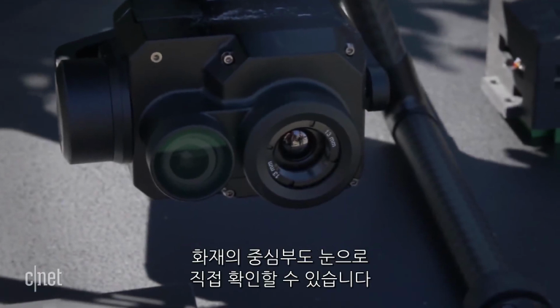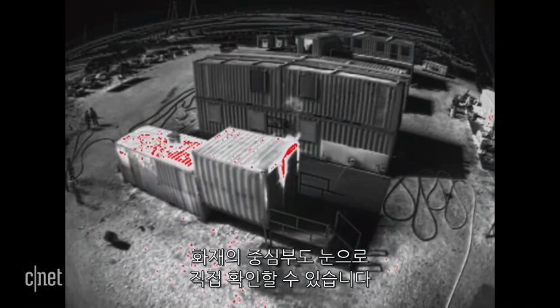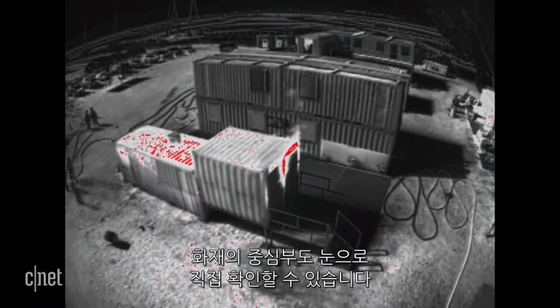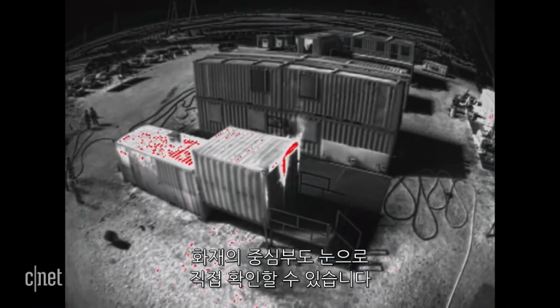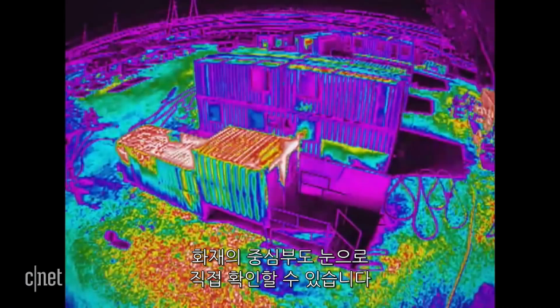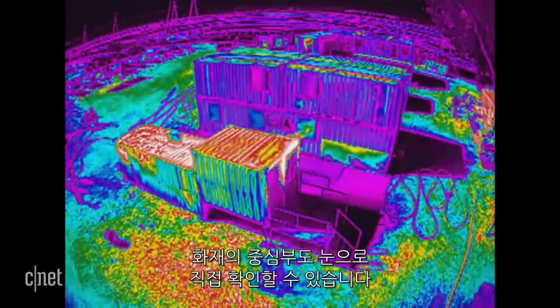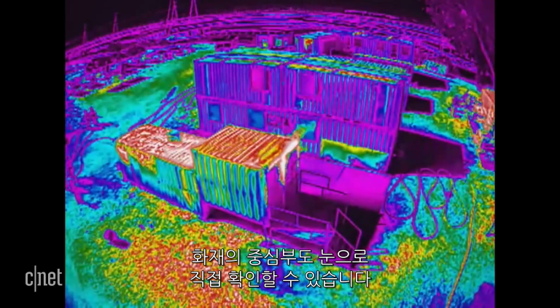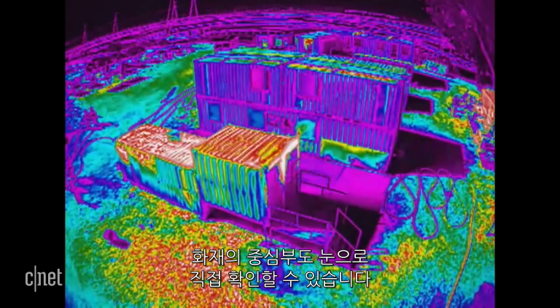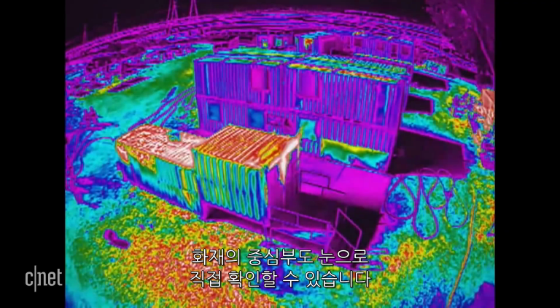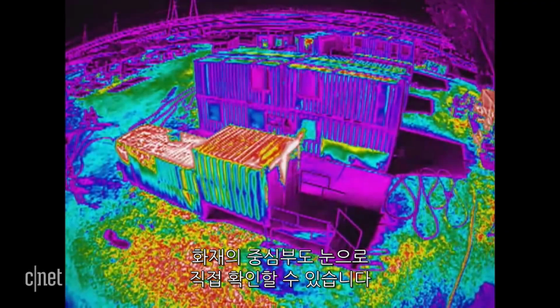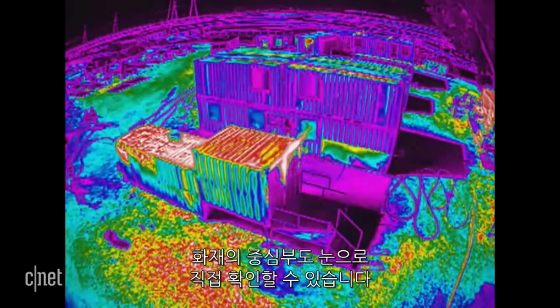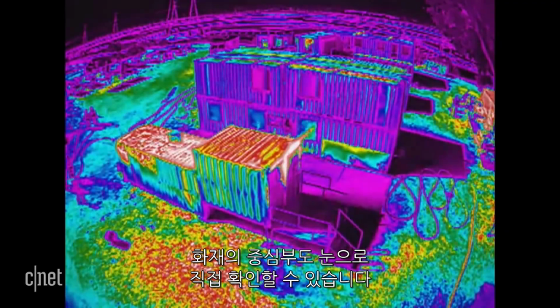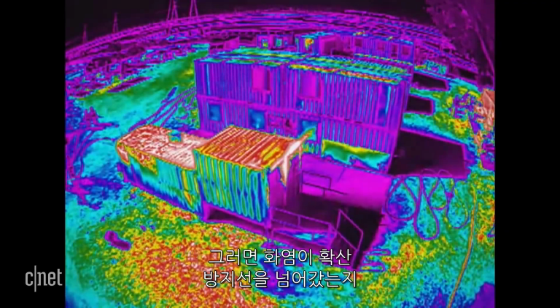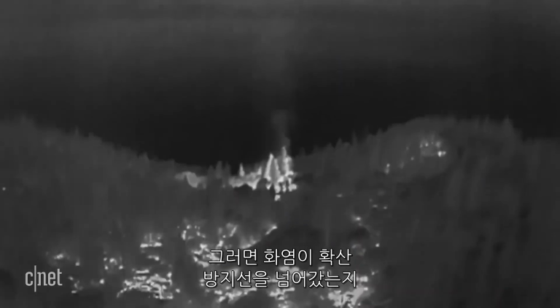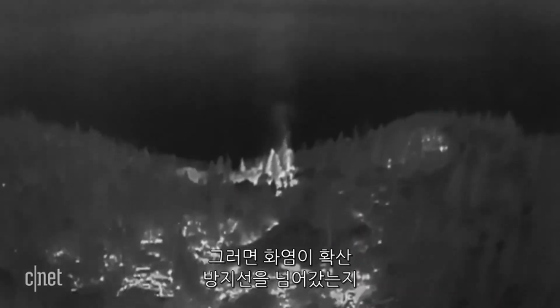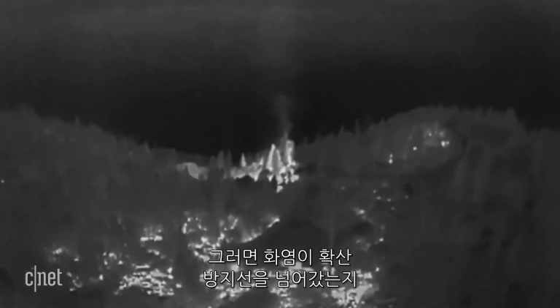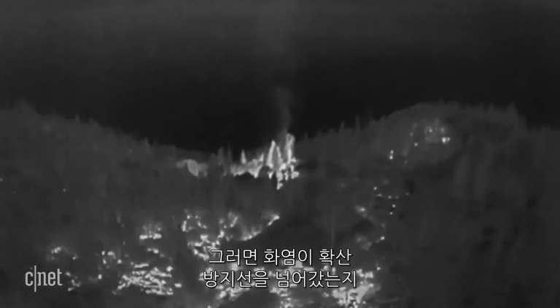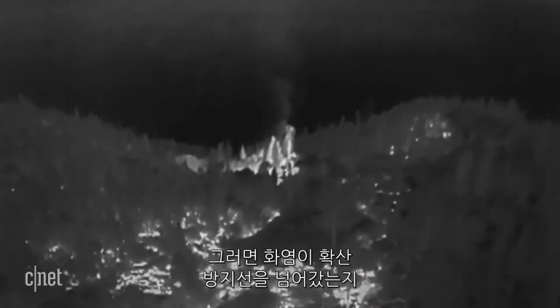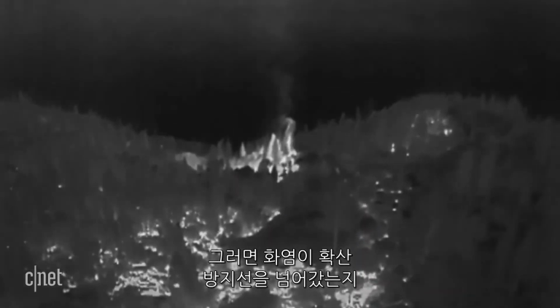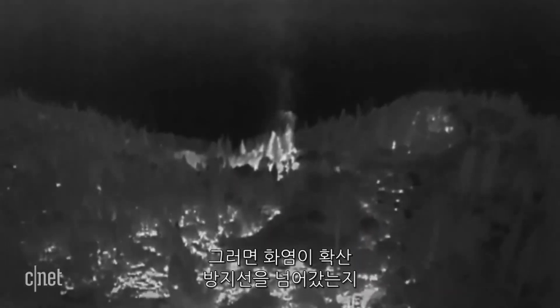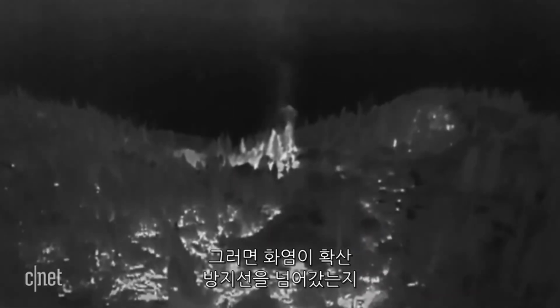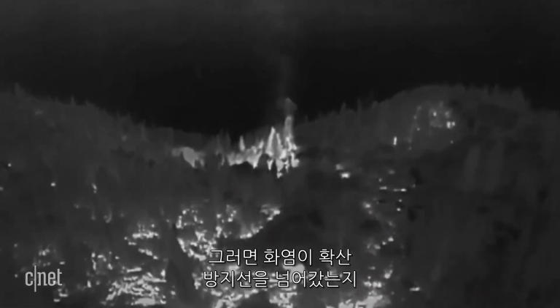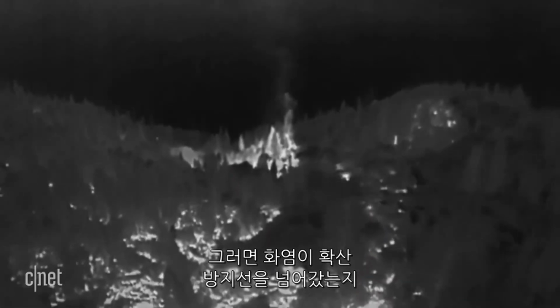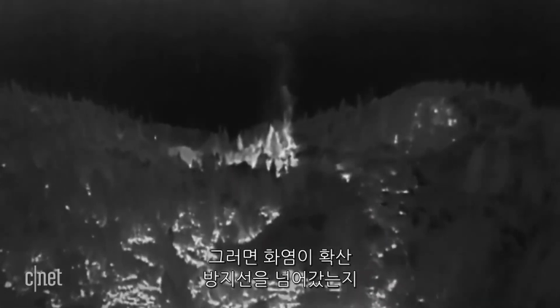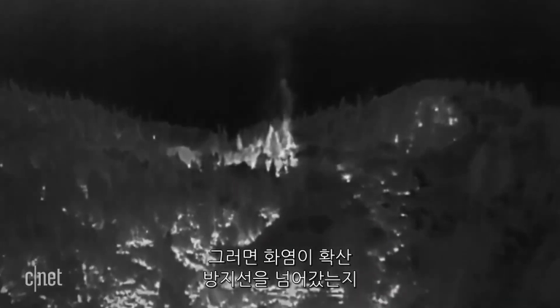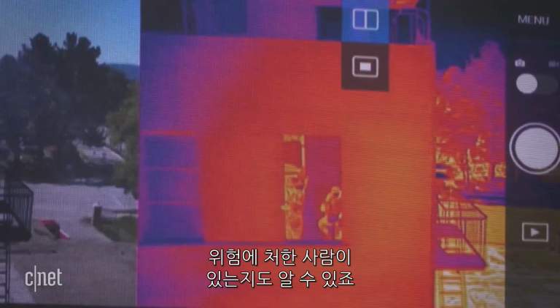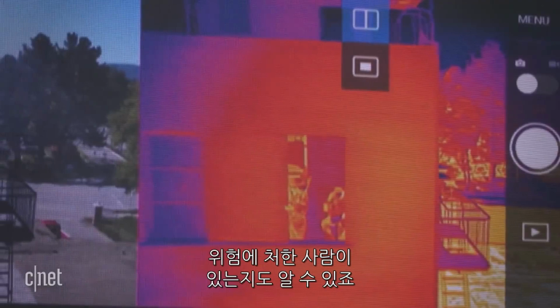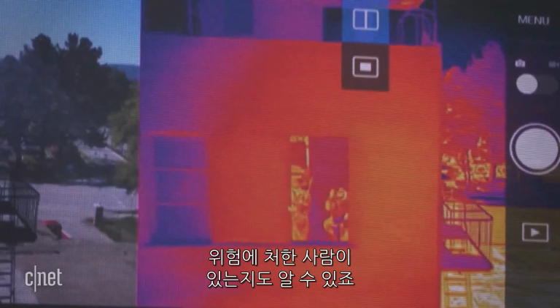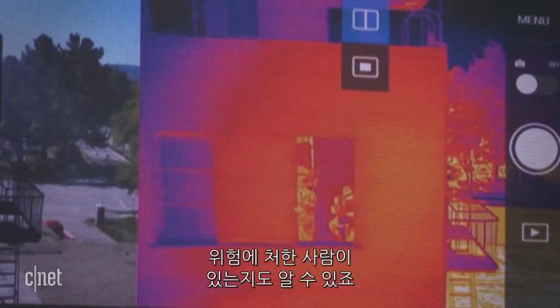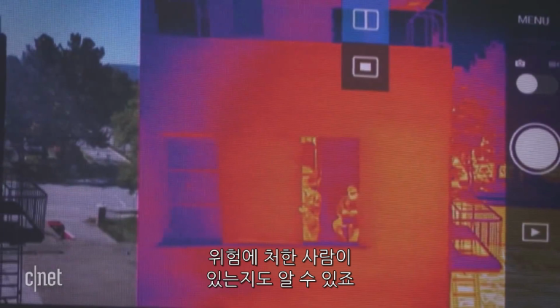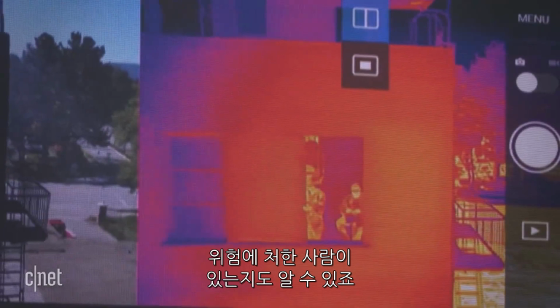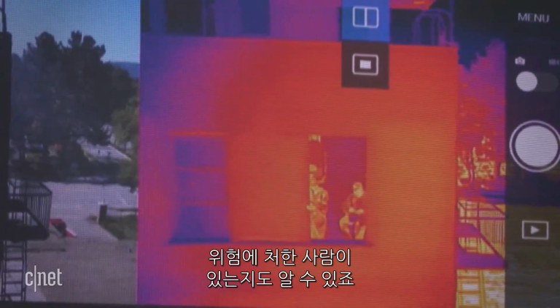Cameras on the drone give pilots a bird's-eye view so crews can see things like the hottest part of the fire, whether or not a fire has crossed a containment line, or if people are in danger.